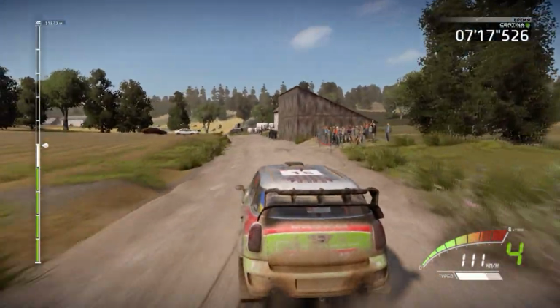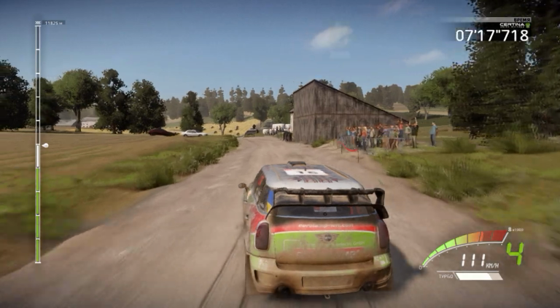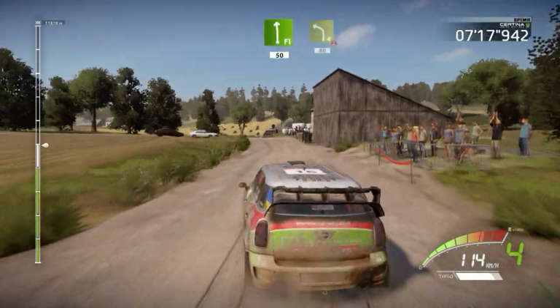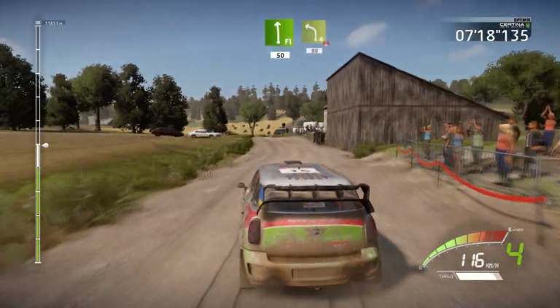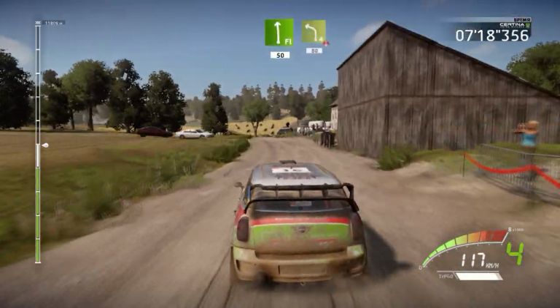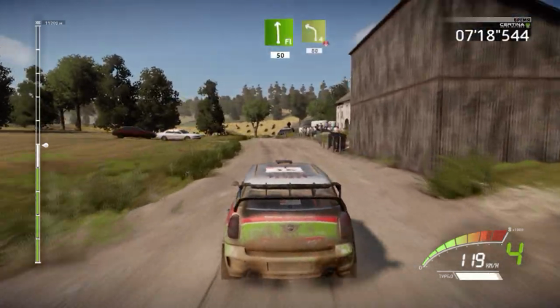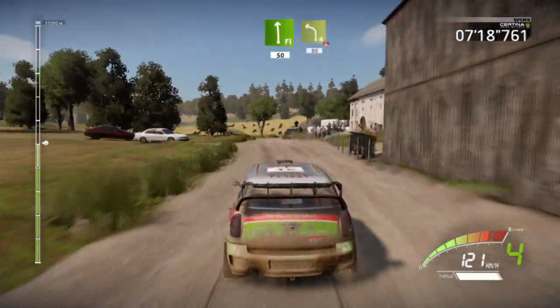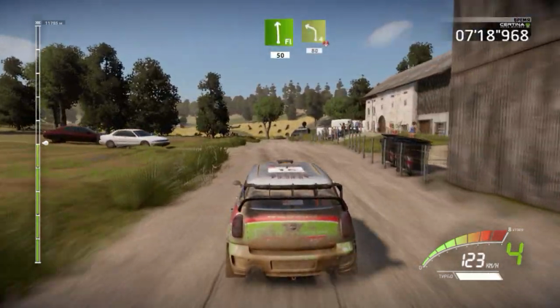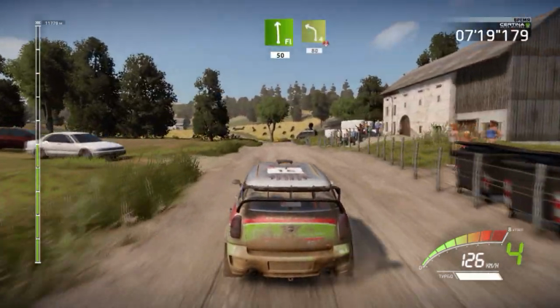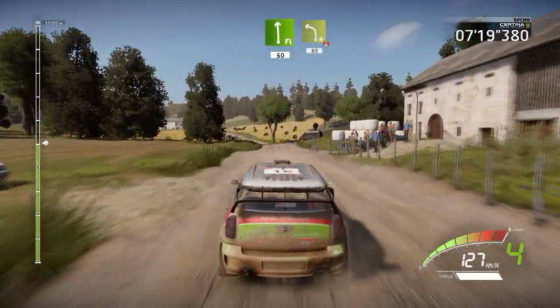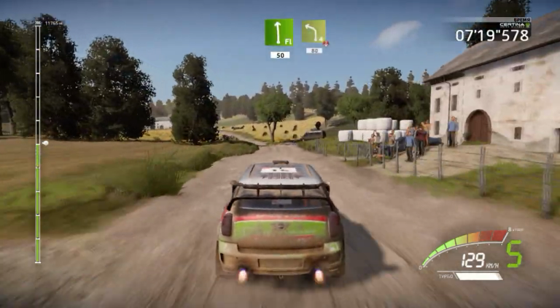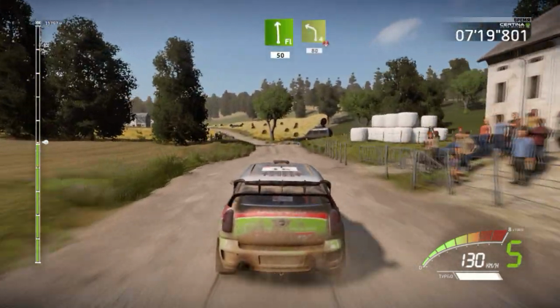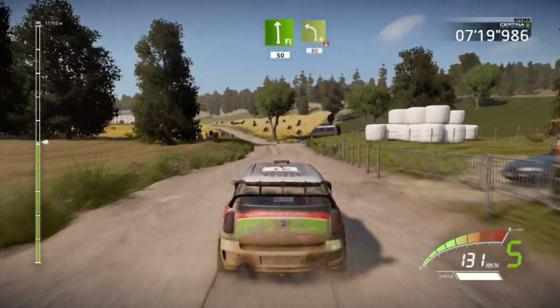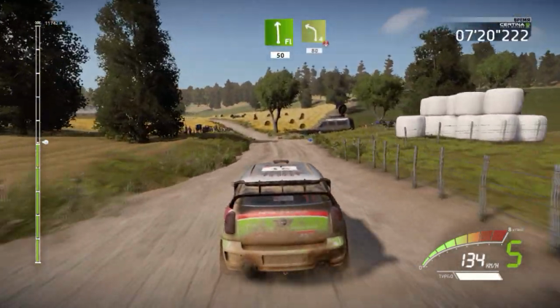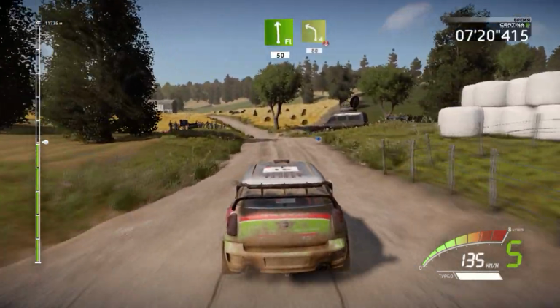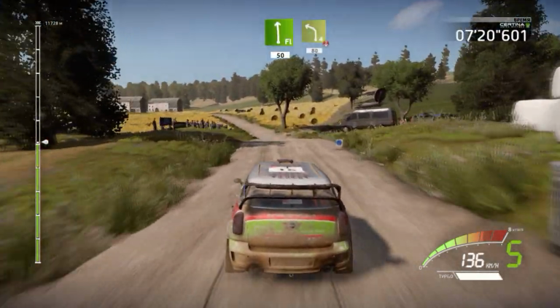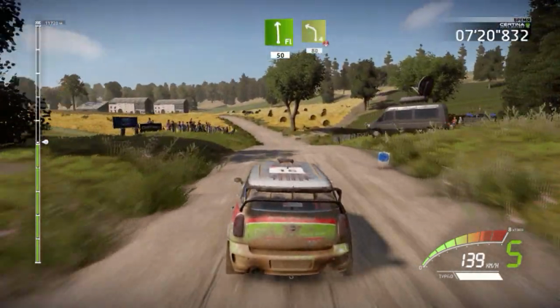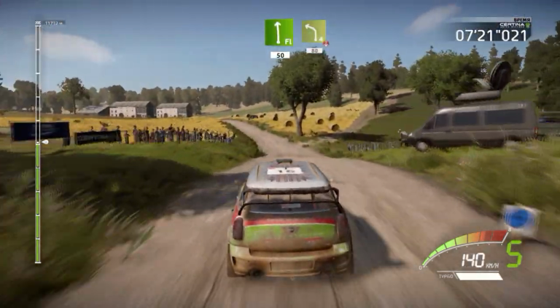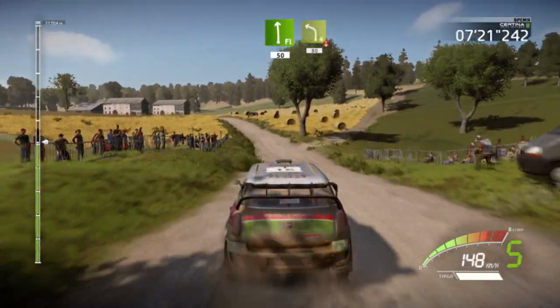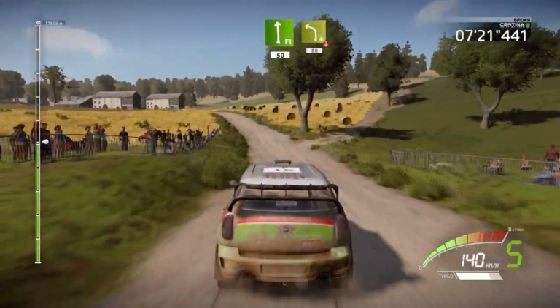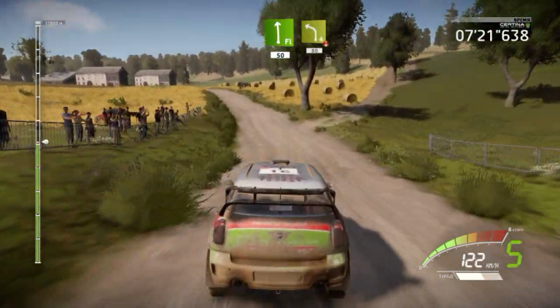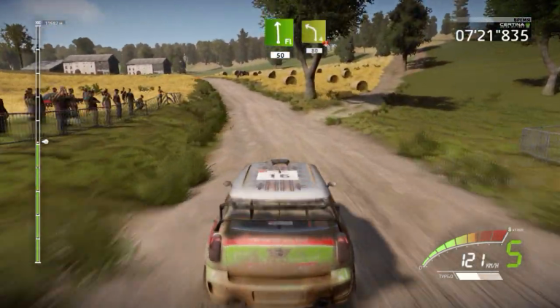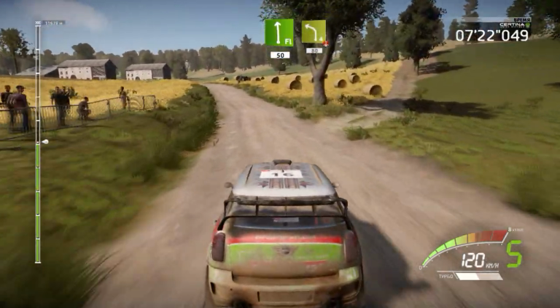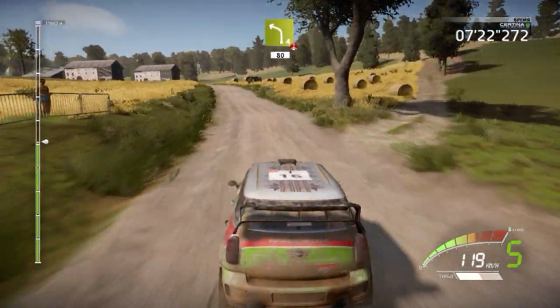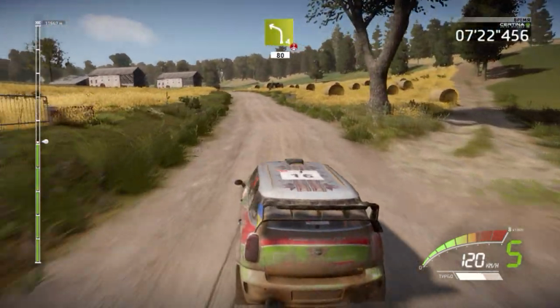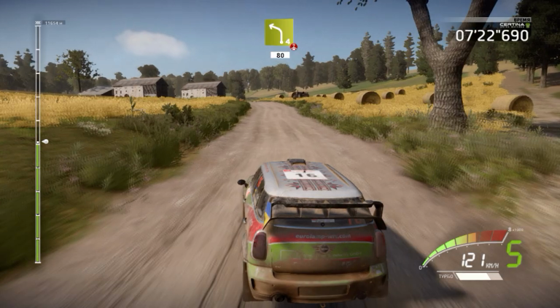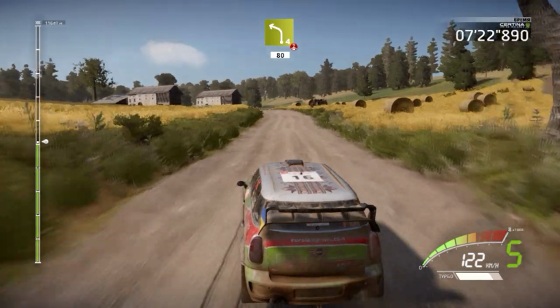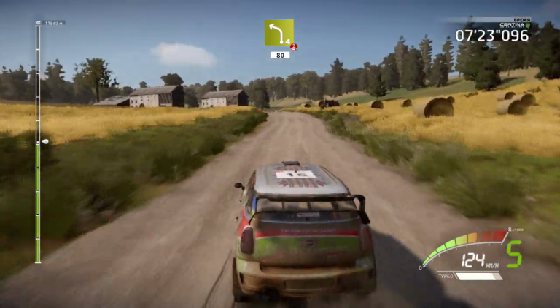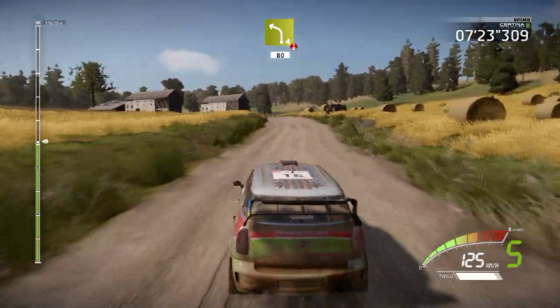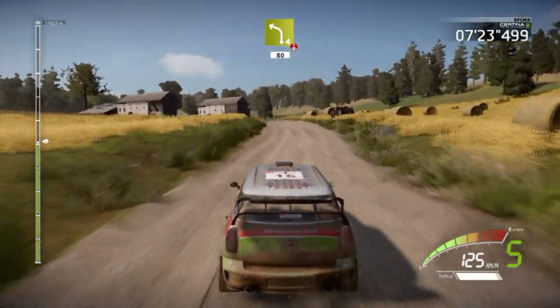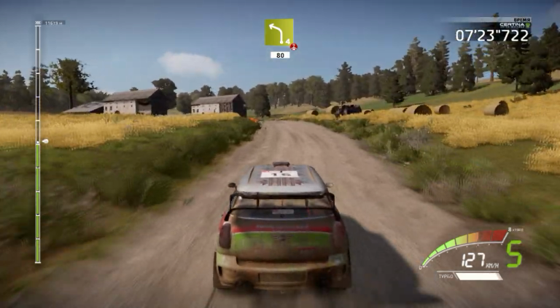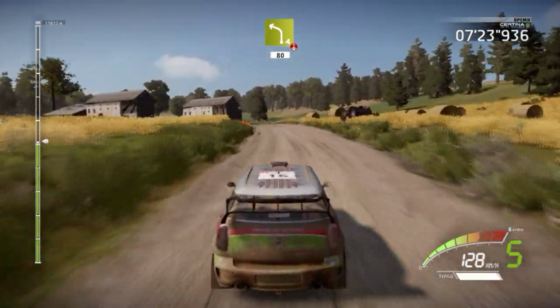Flat left, 50. Left 4, tightens, keep in, over crest, long. House in, 80.